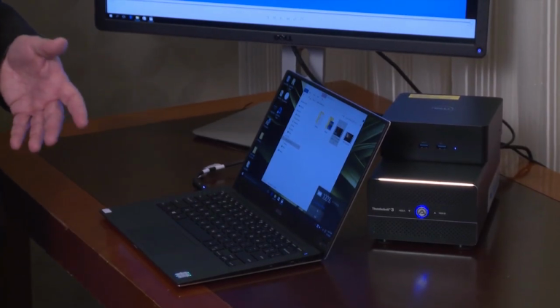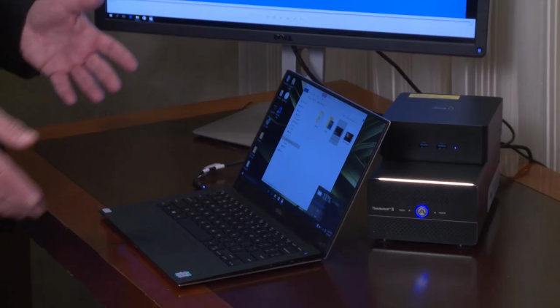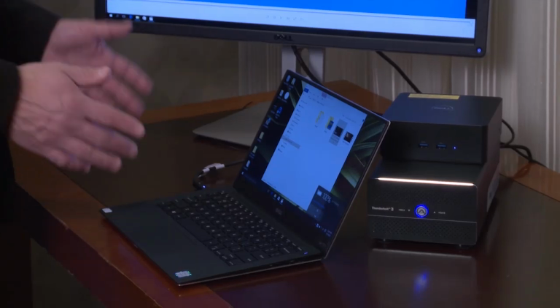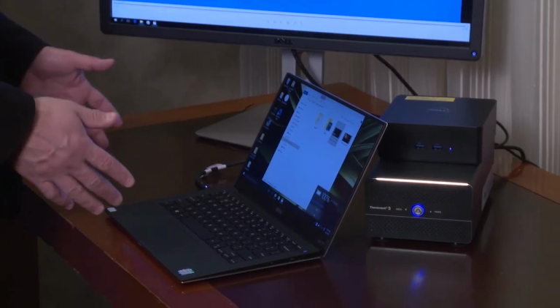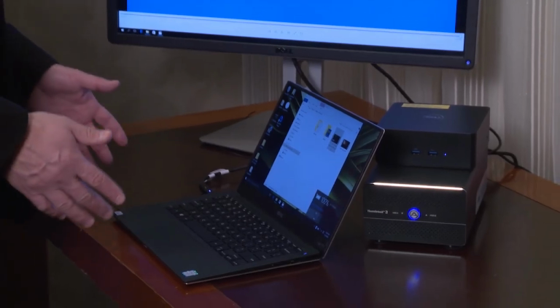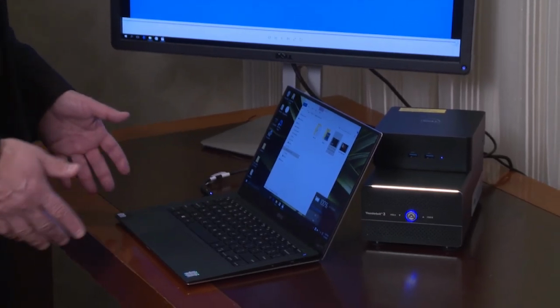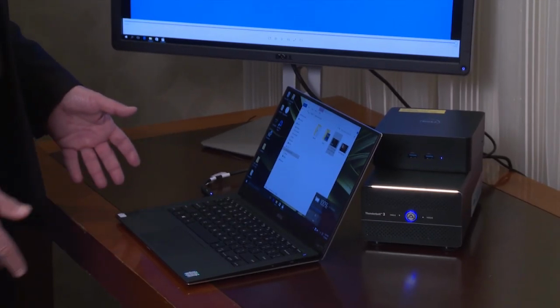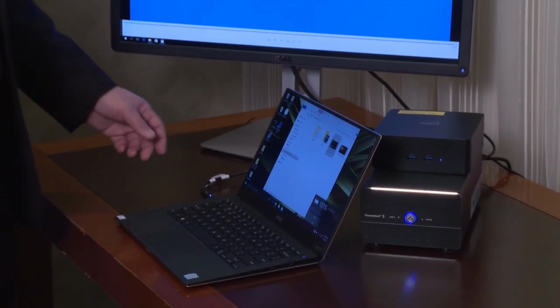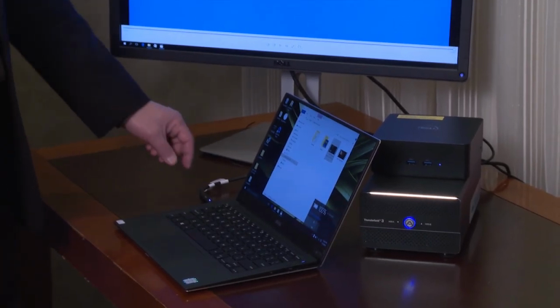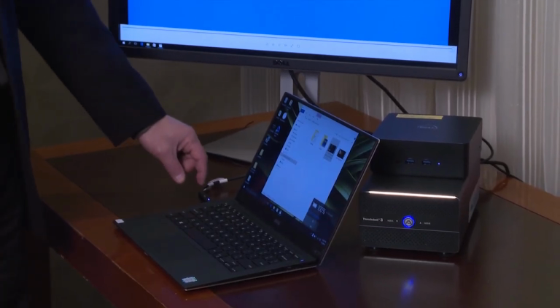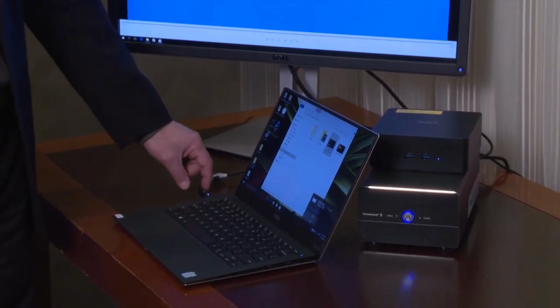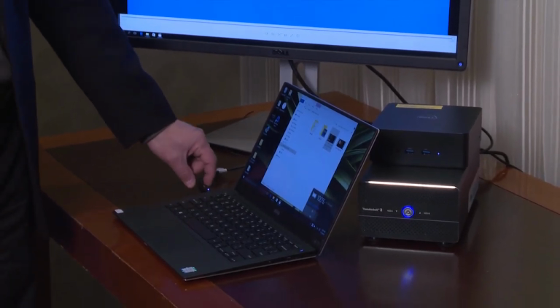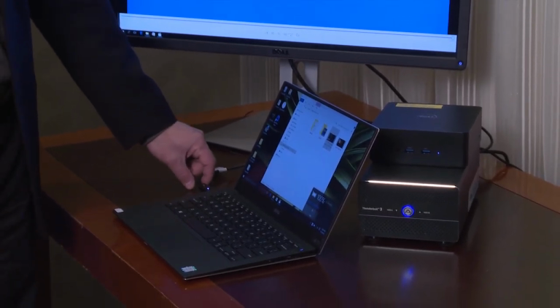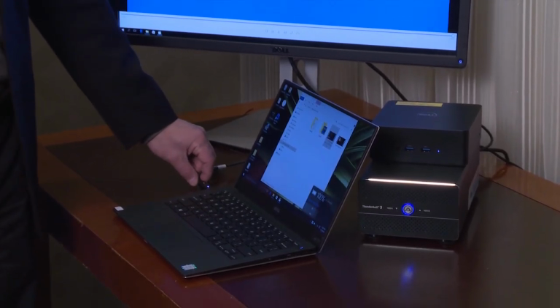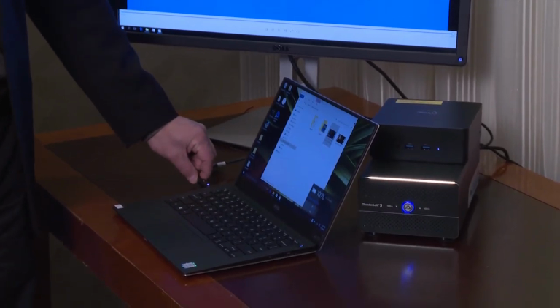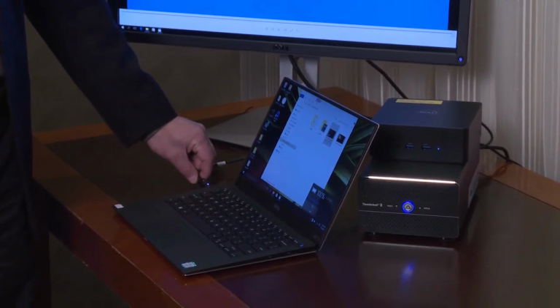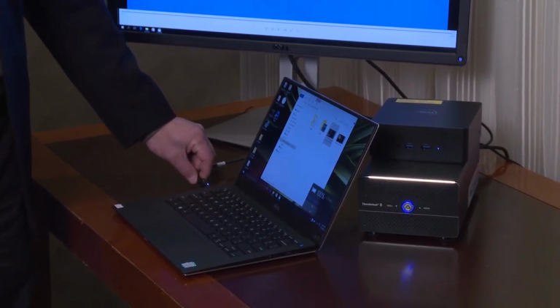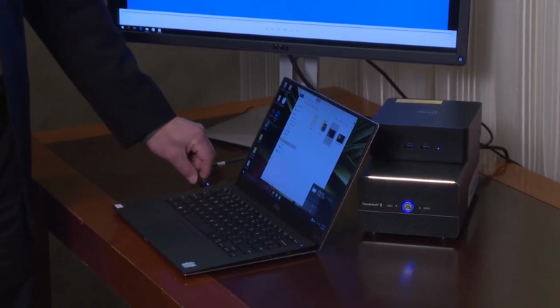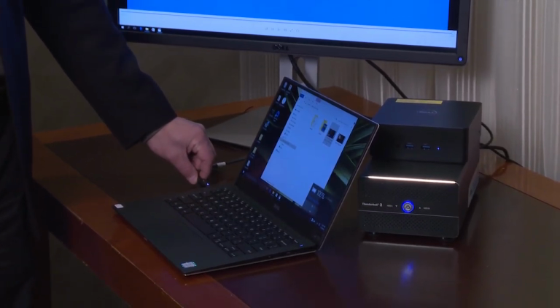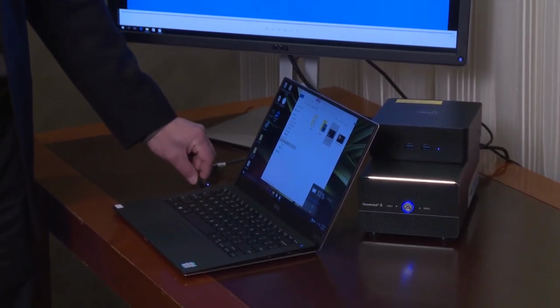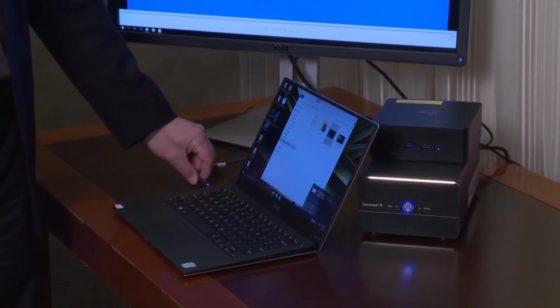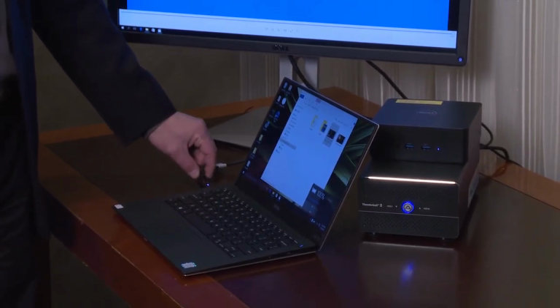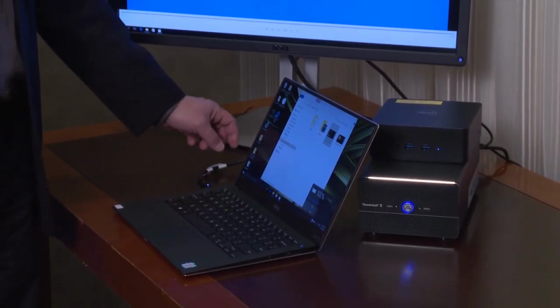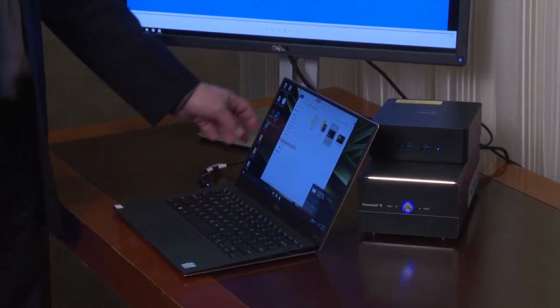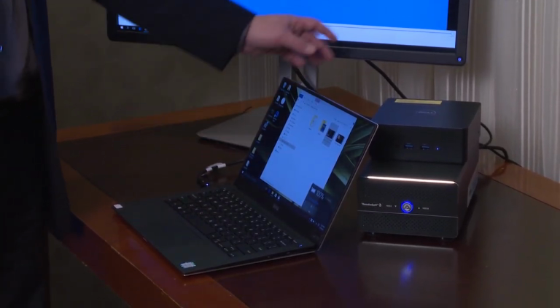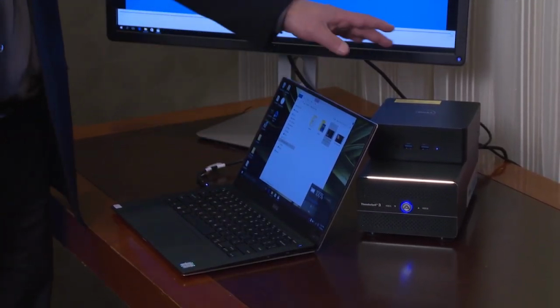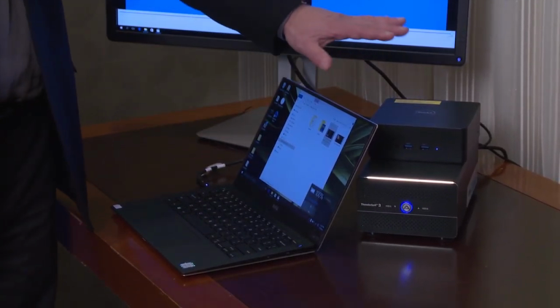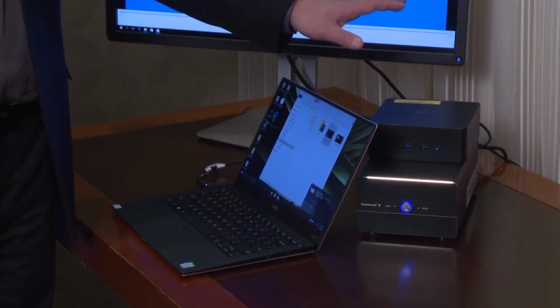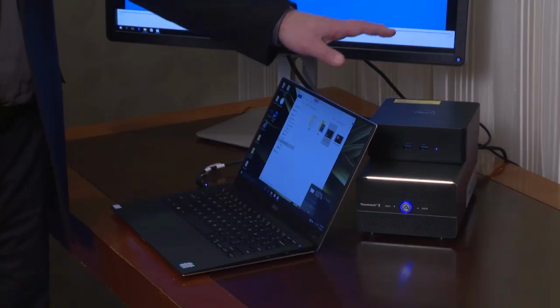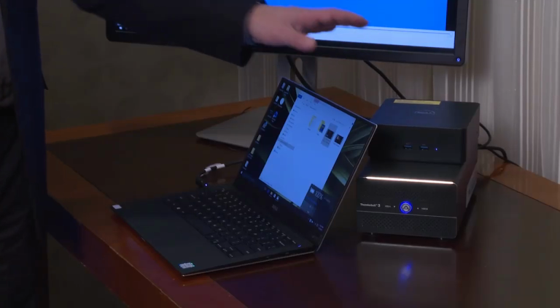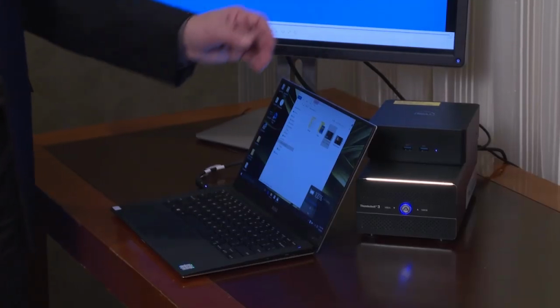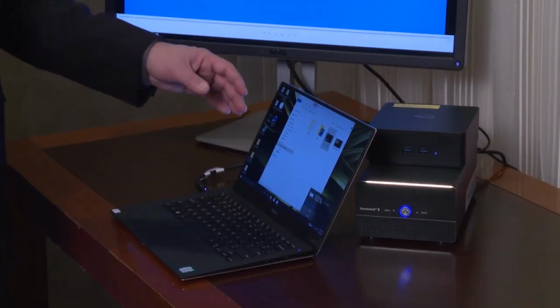When you come back to your desk, you plug it in with a single cable — a Thunderbolt 3 cable — and that connects to everything on your desktop.